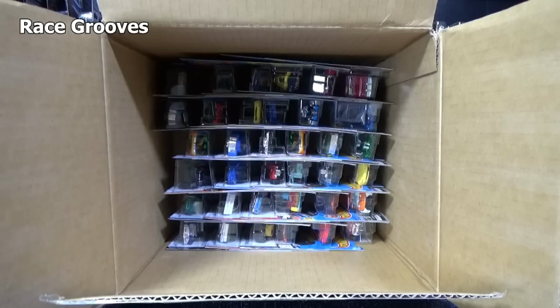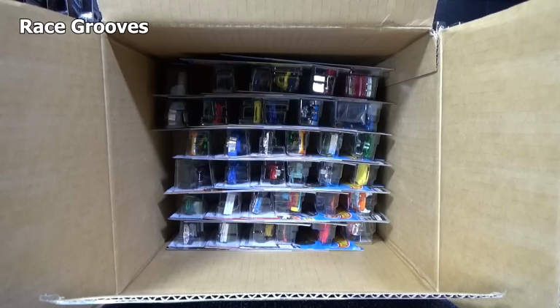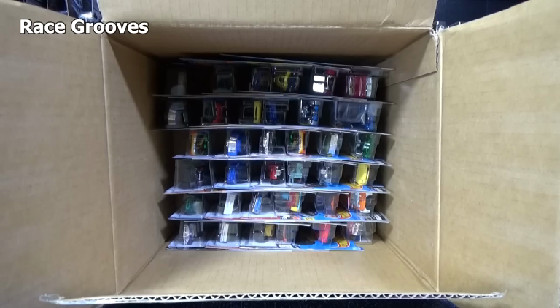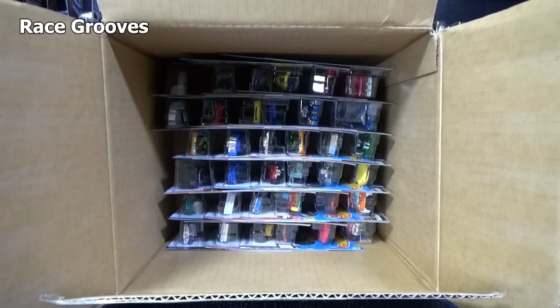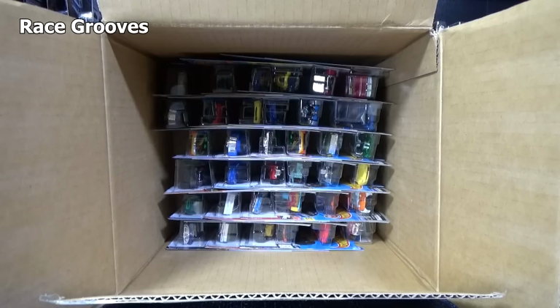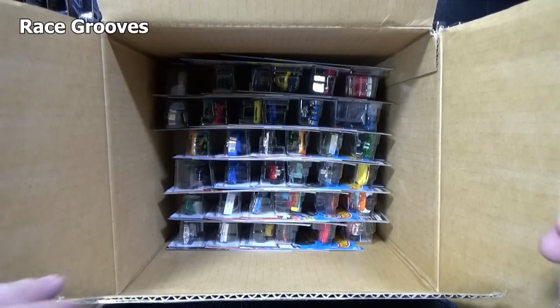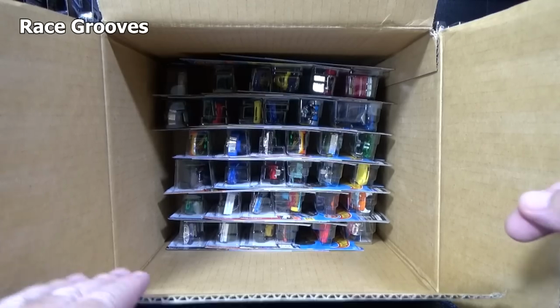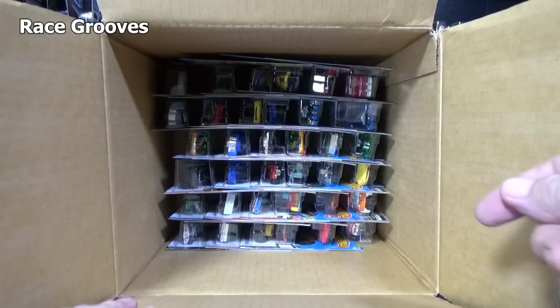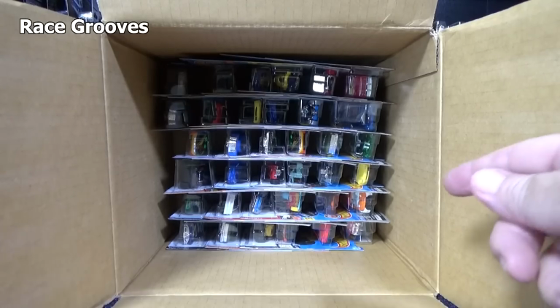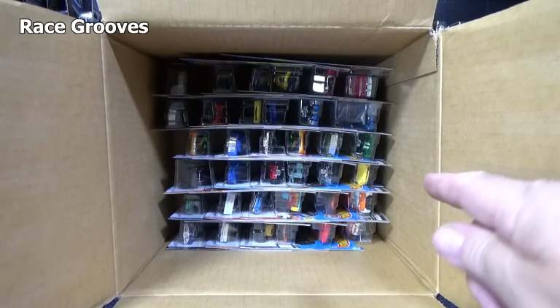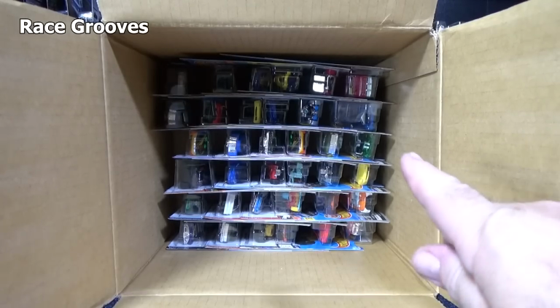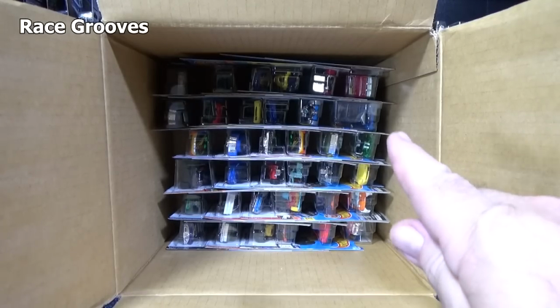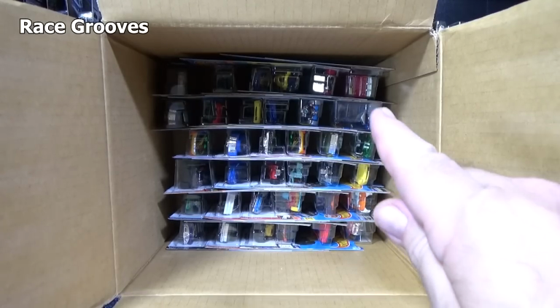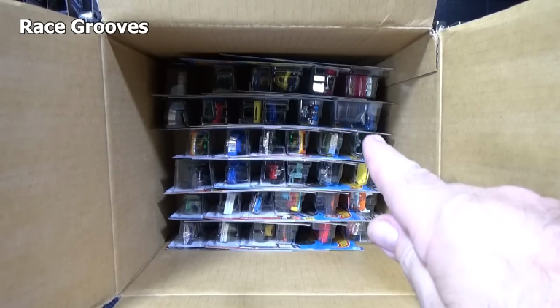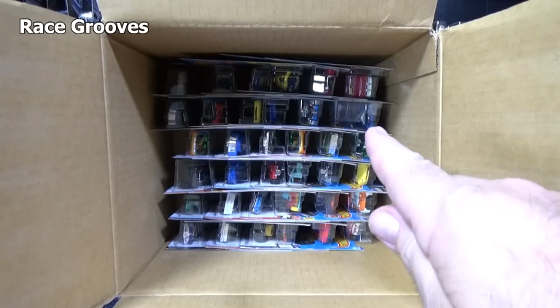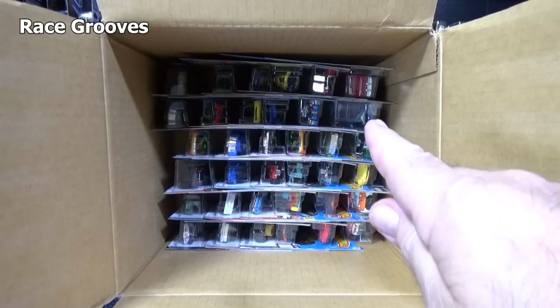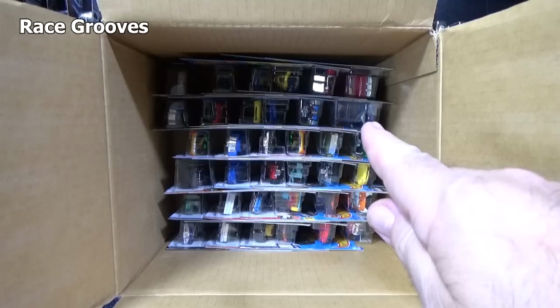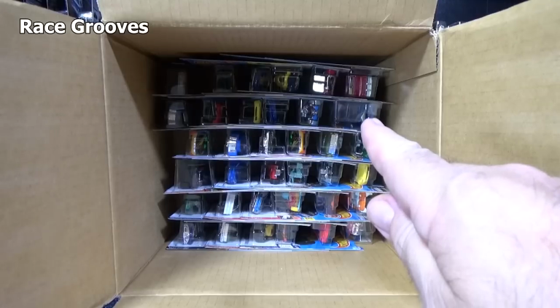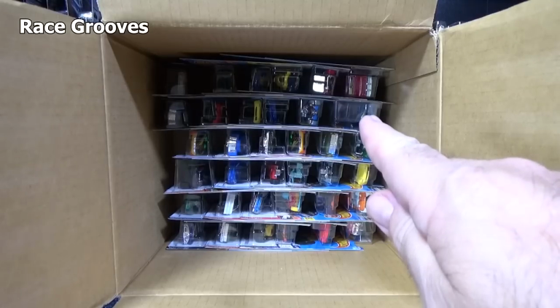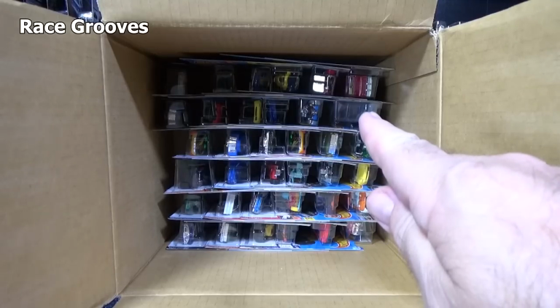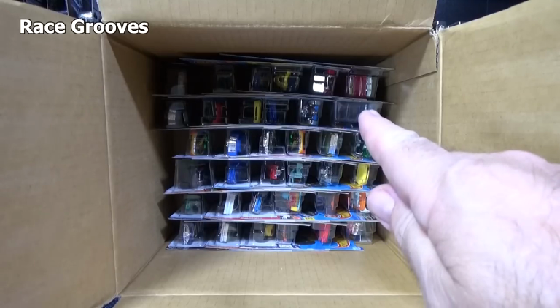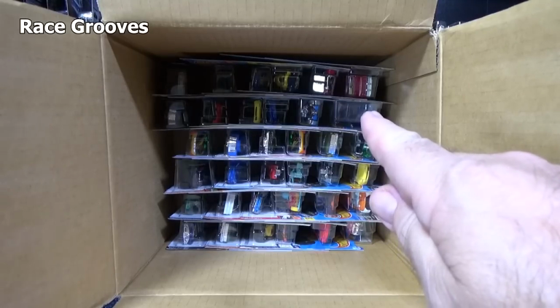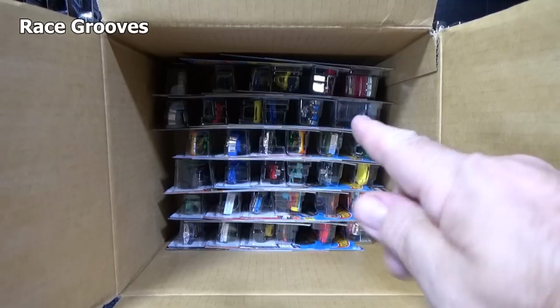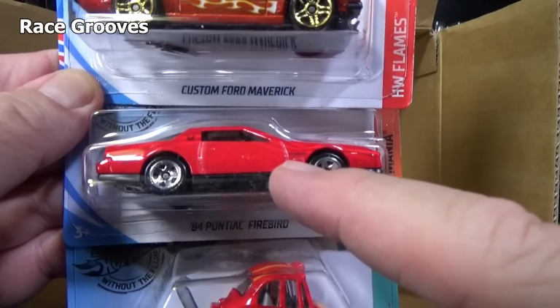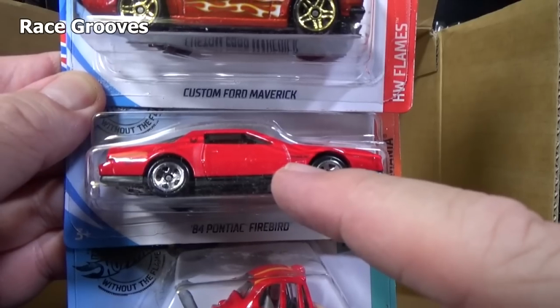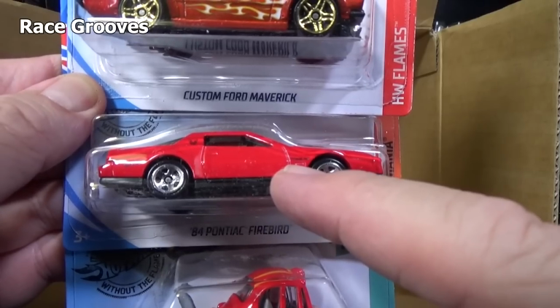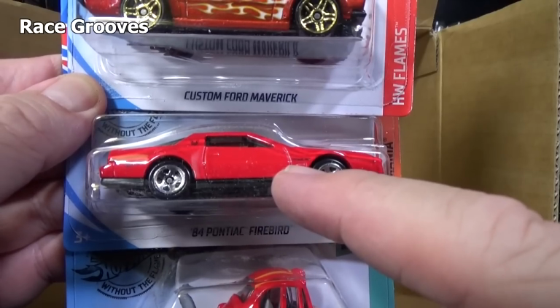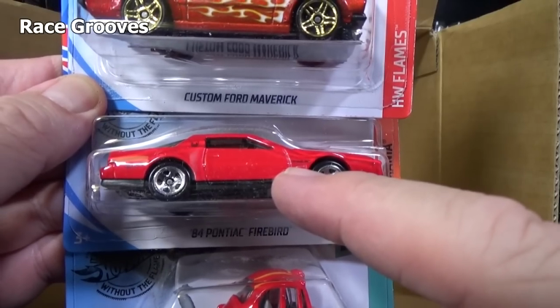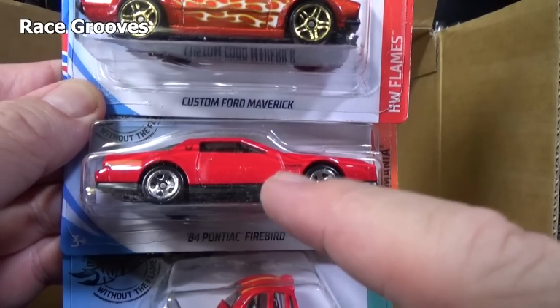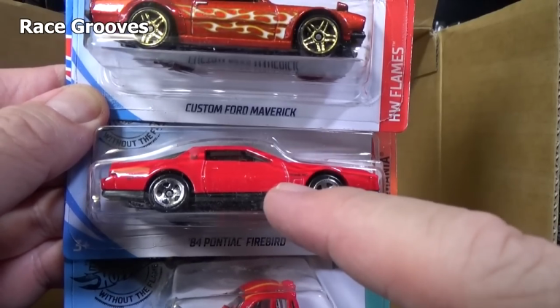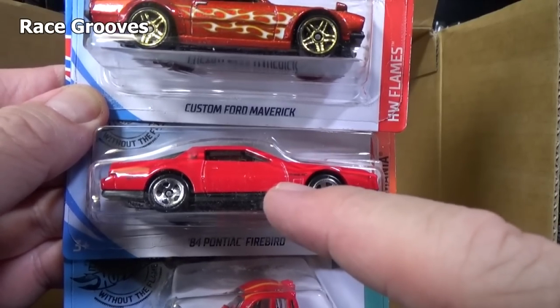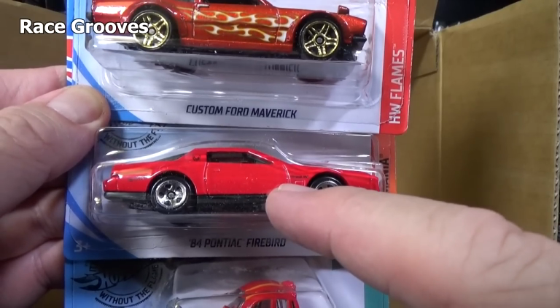We've already seen three of the new models. There is a fourth. Is it new or is it not?